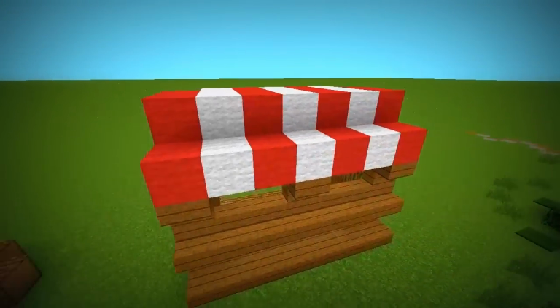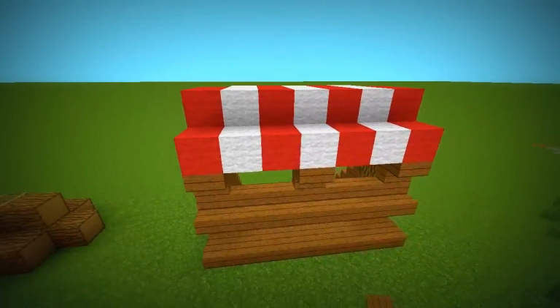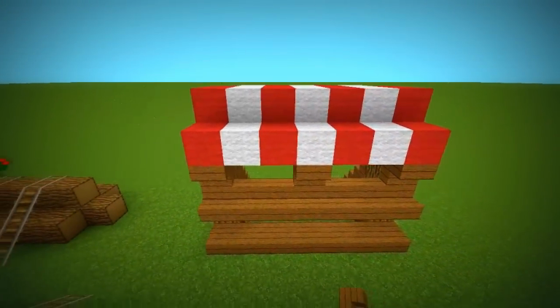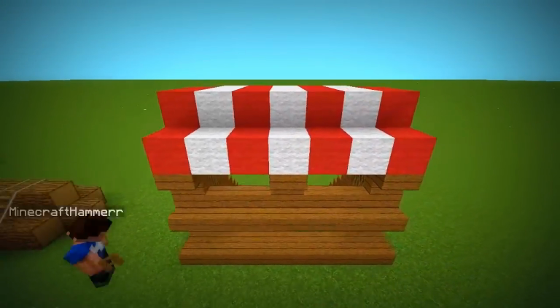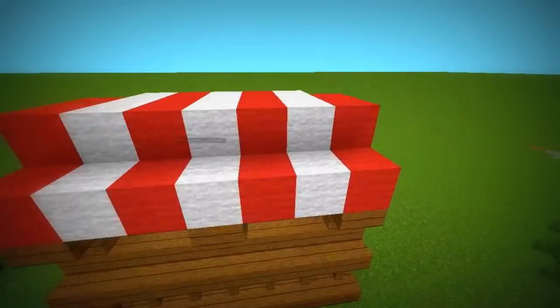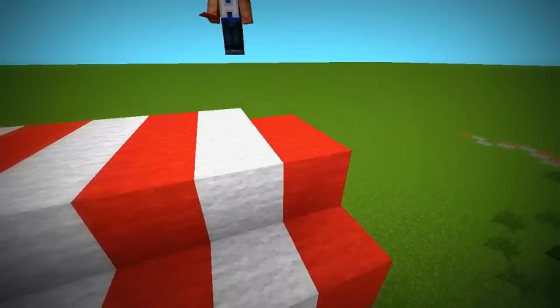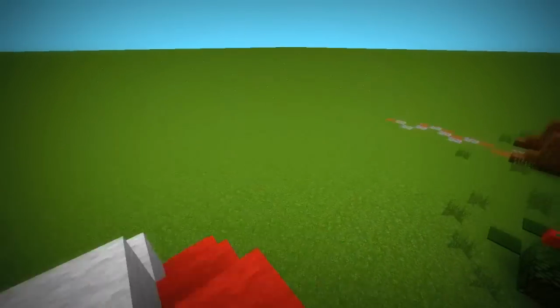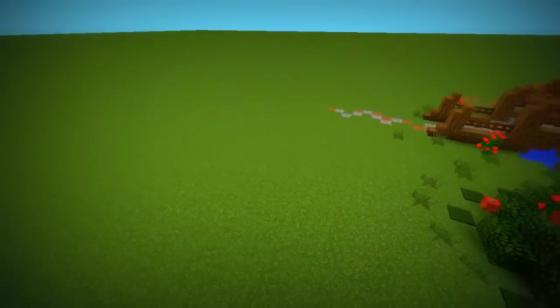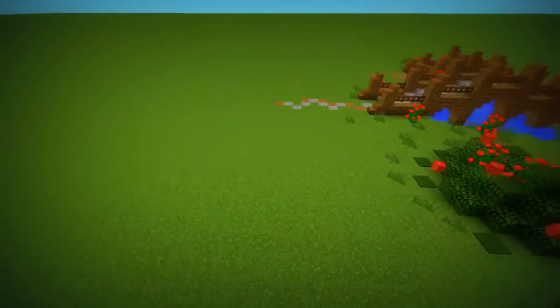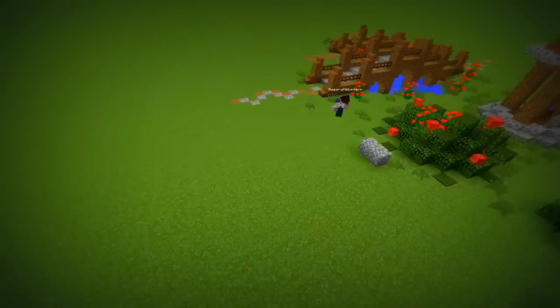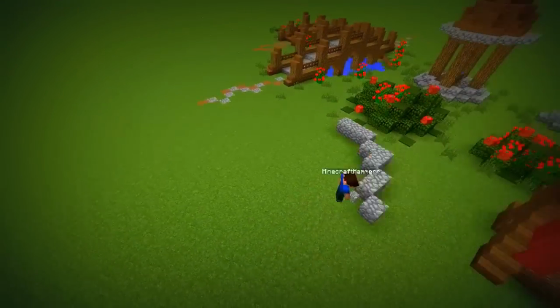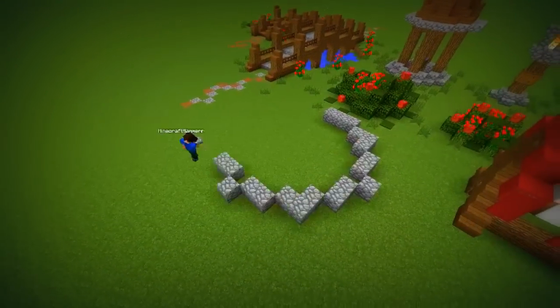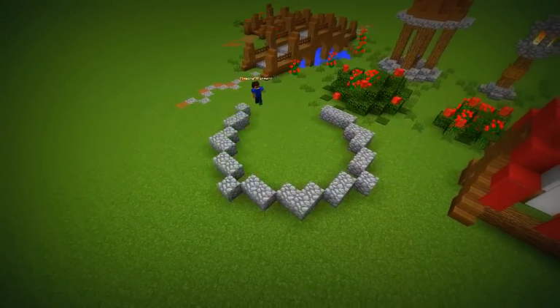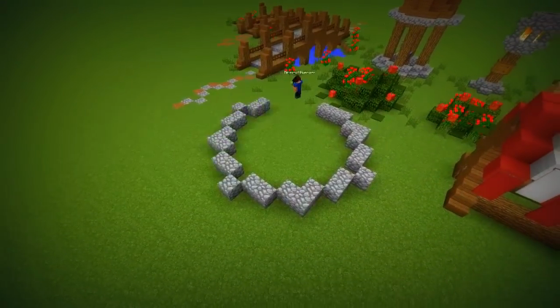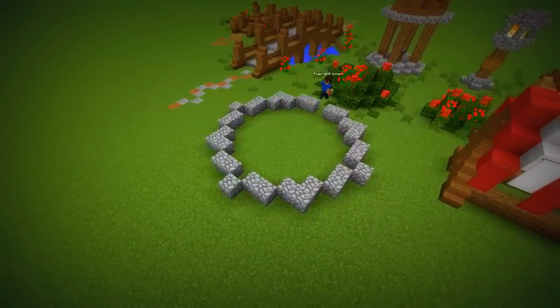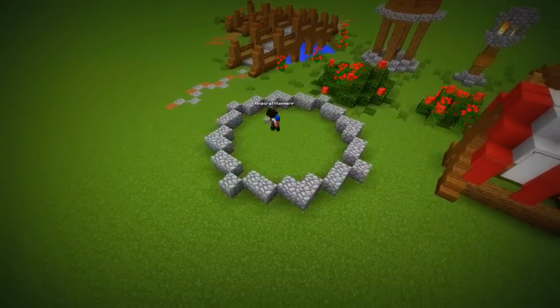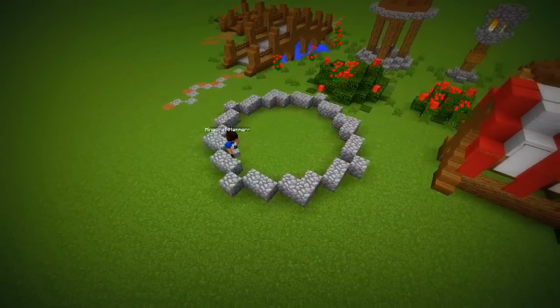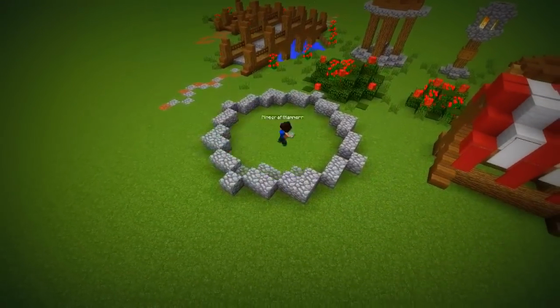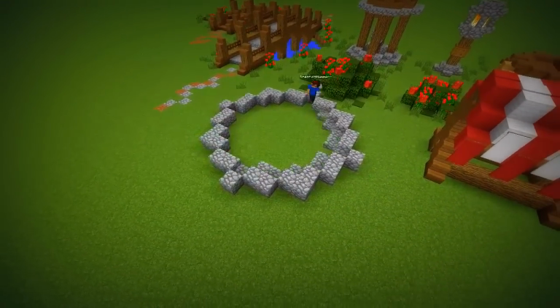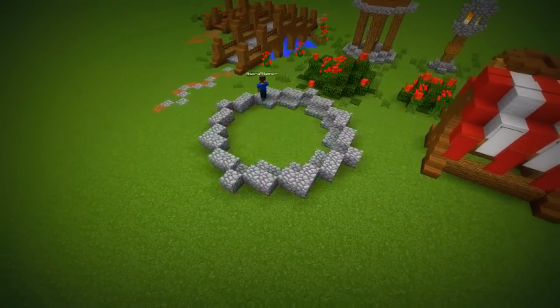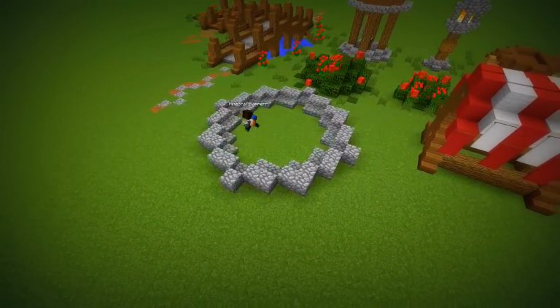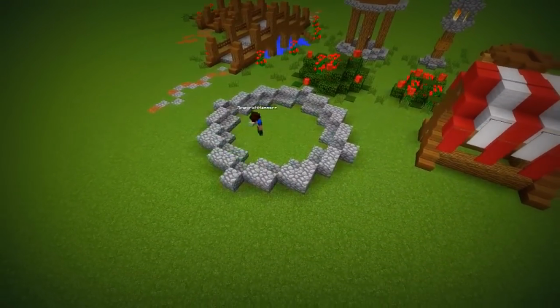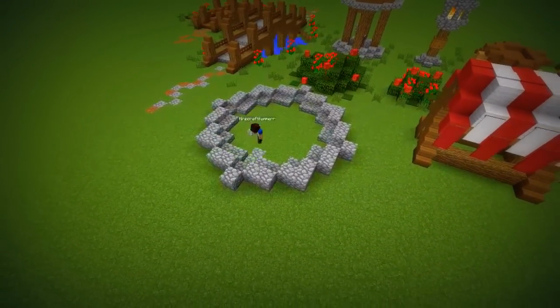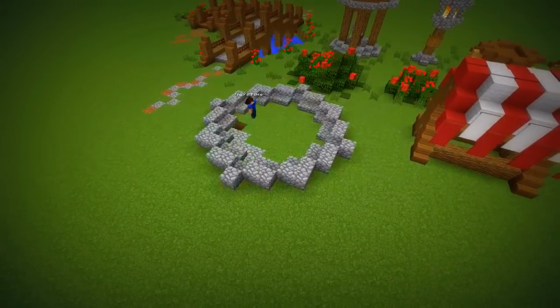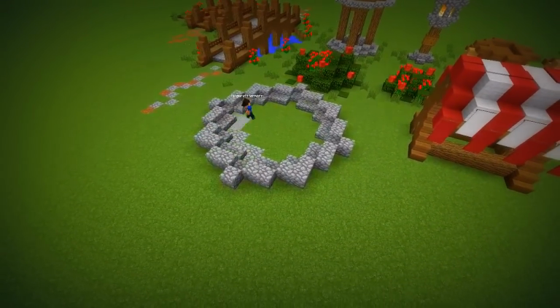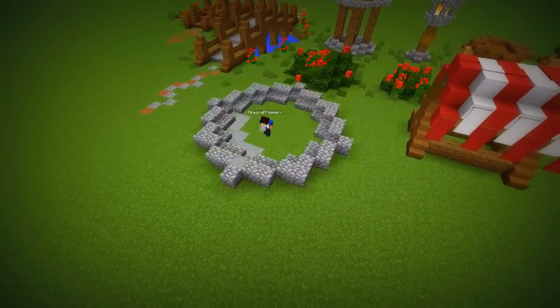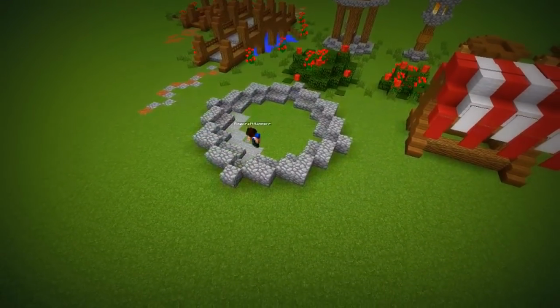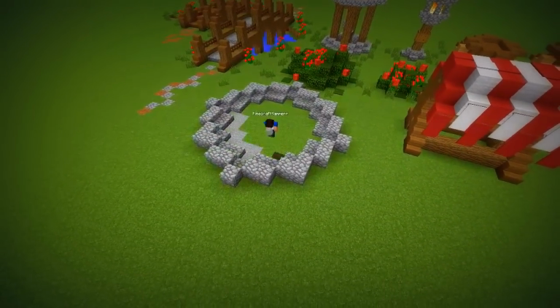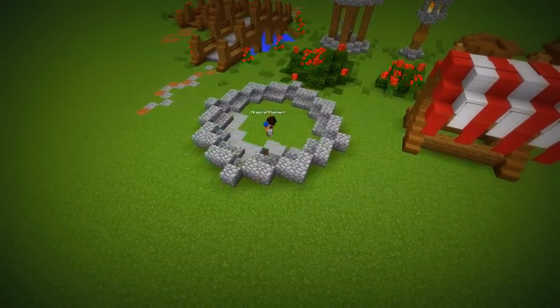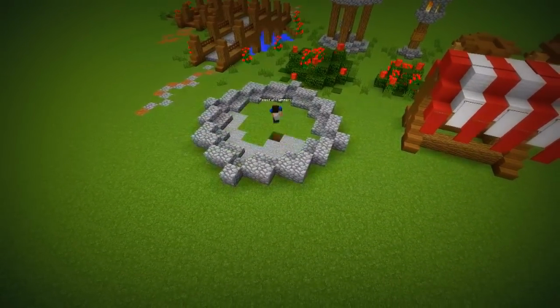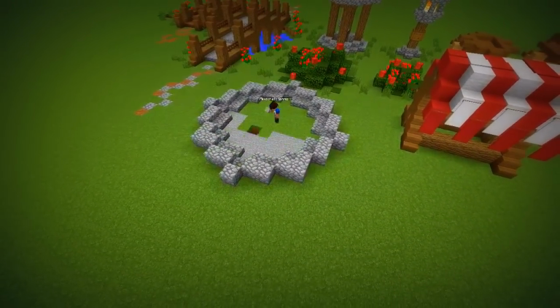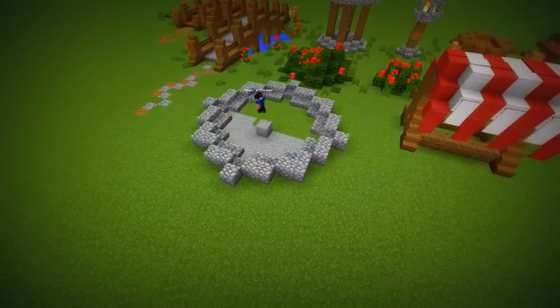A fountain can look really nice in rich places. Just build a giant circle and fill it in with falling water.